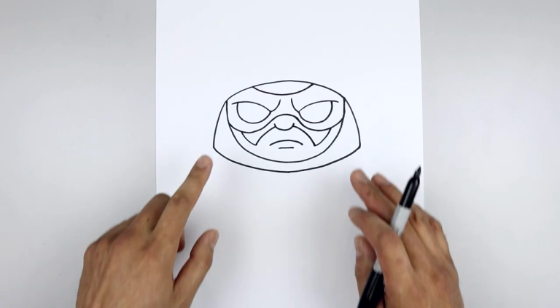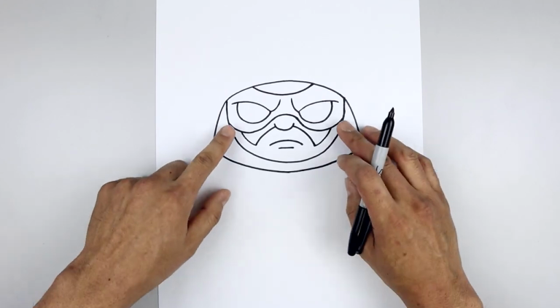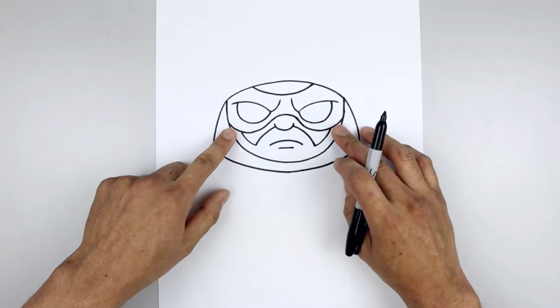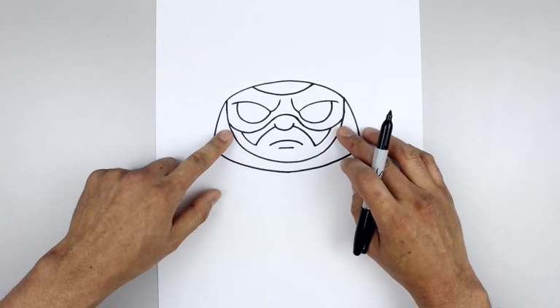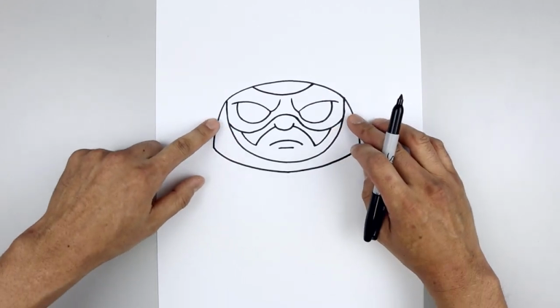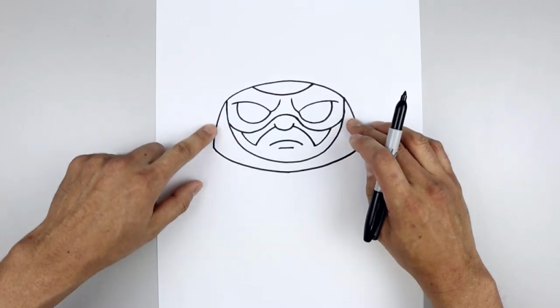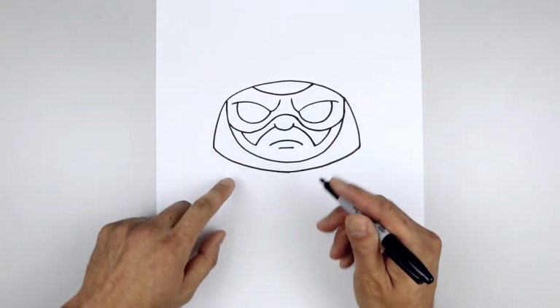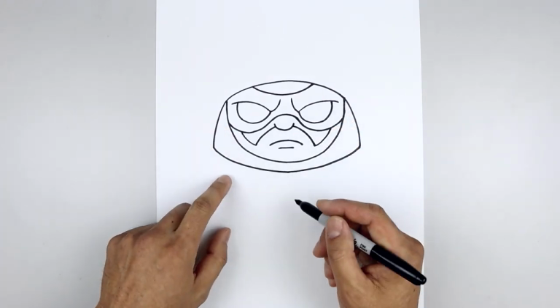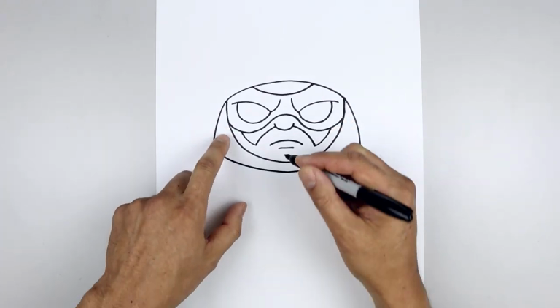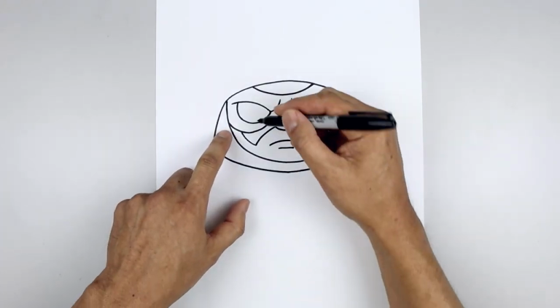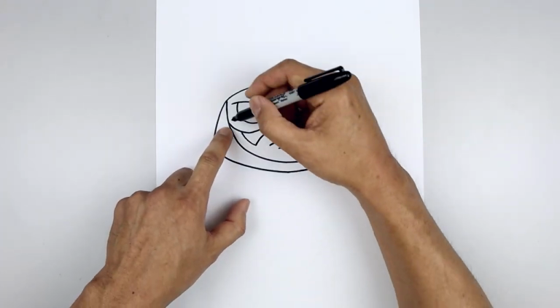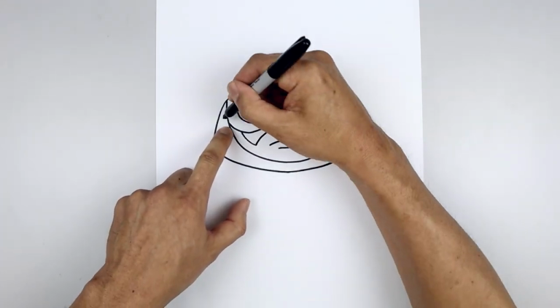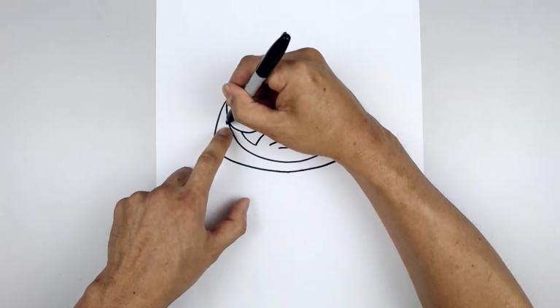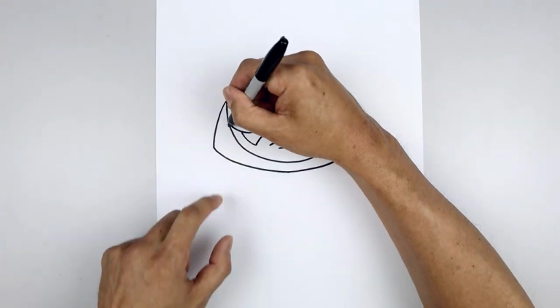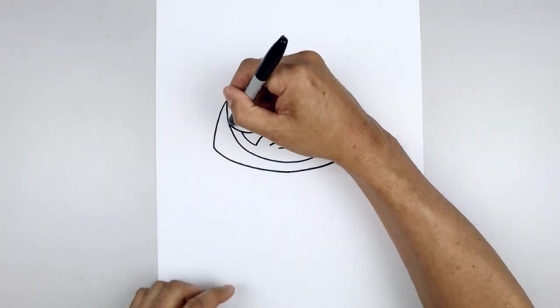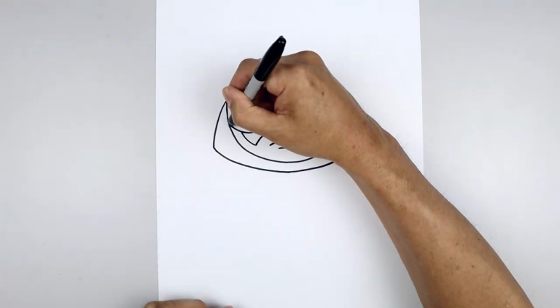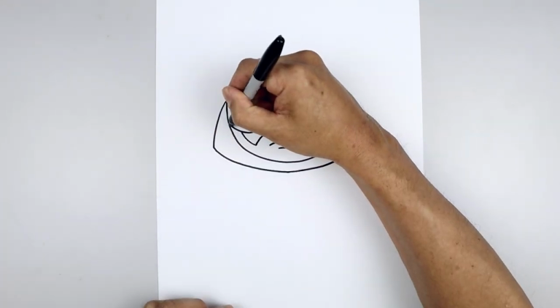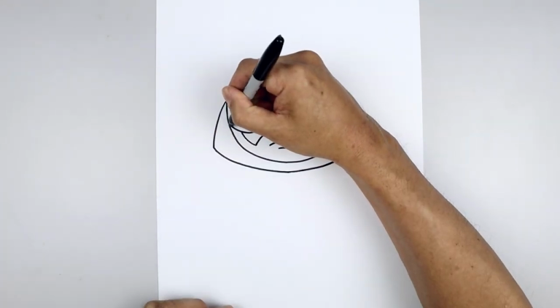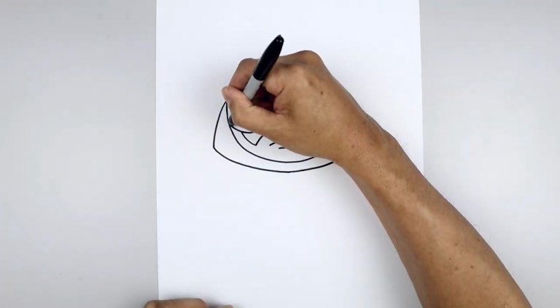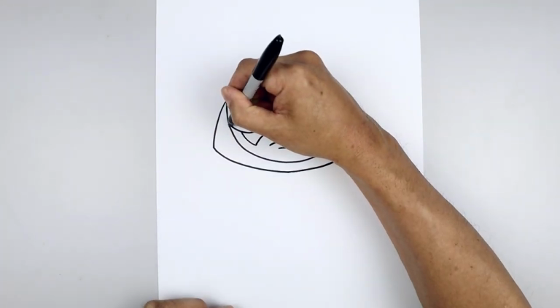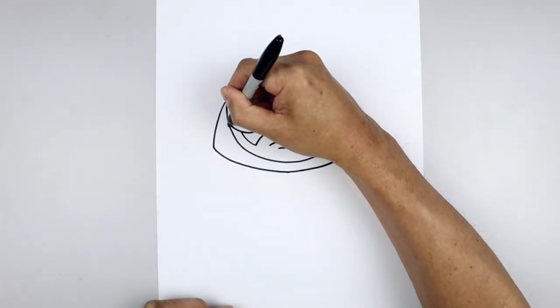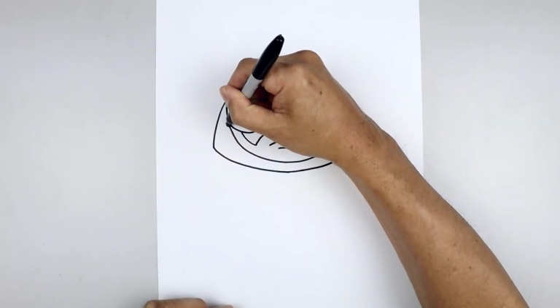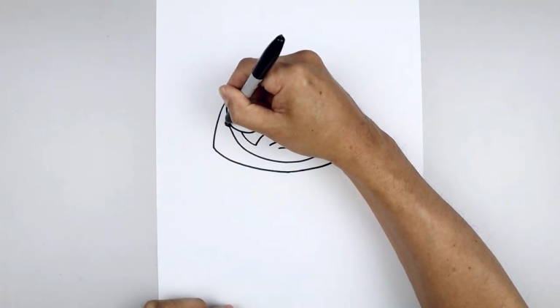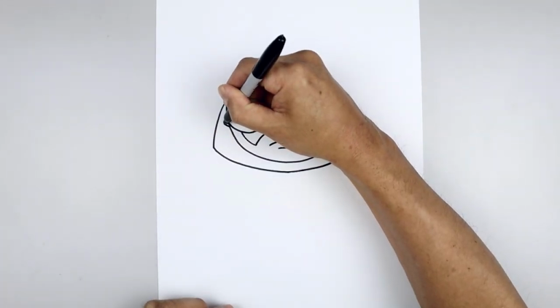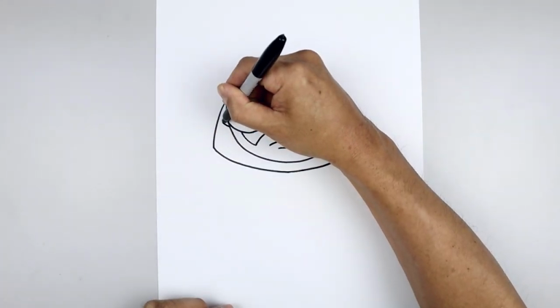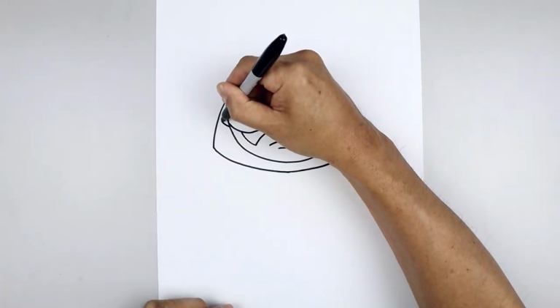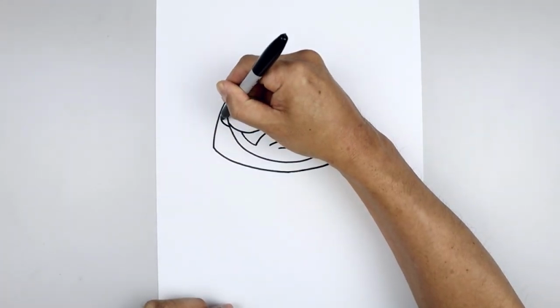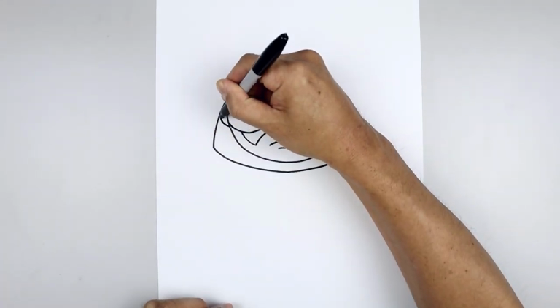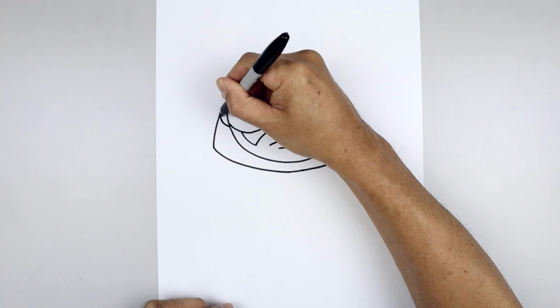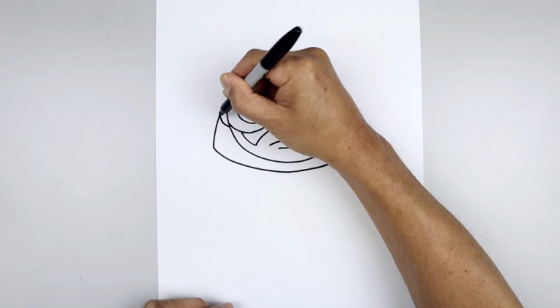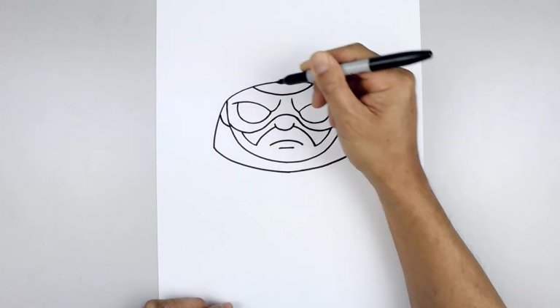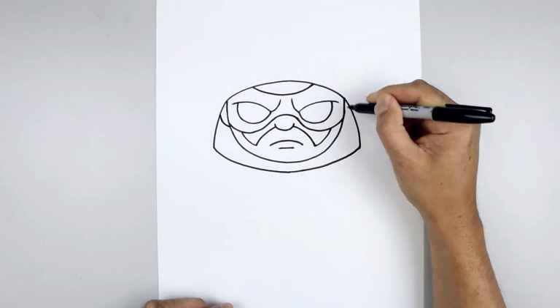Let's add the bottom edge of the ears. Starting from the left side of the head, curve the ear going out and then up.